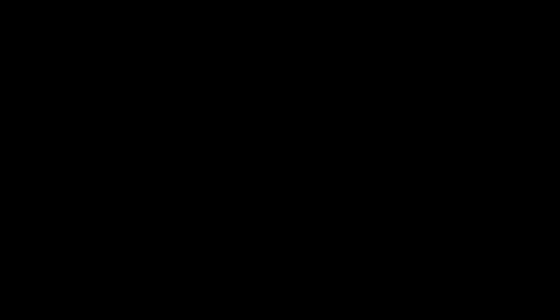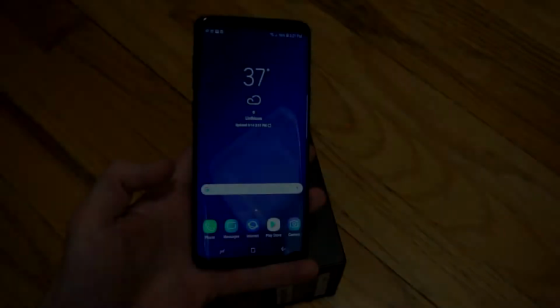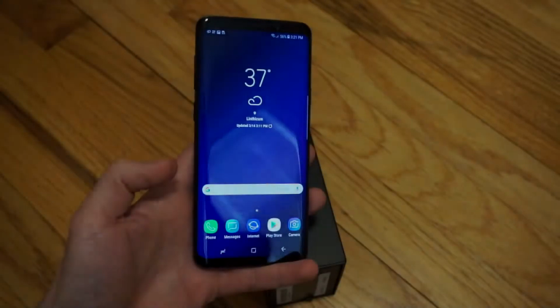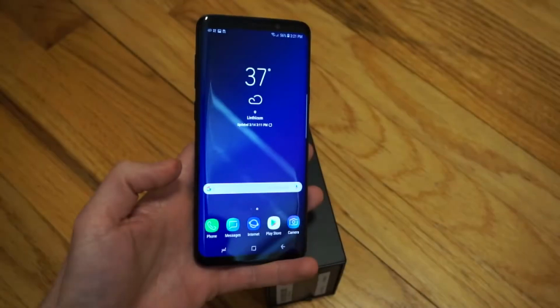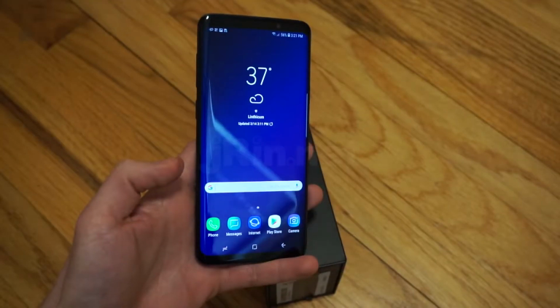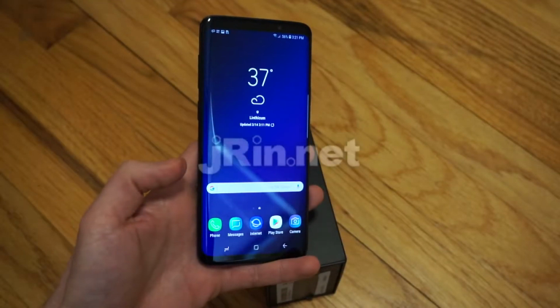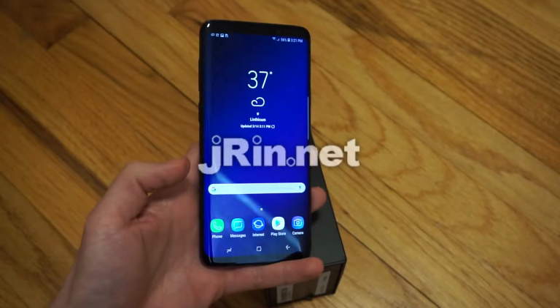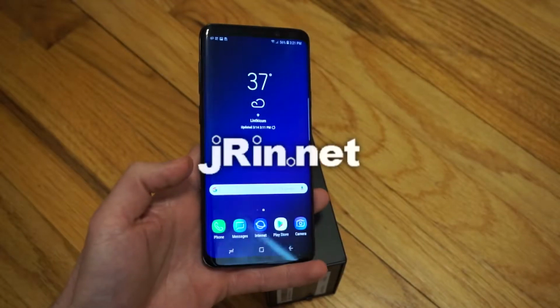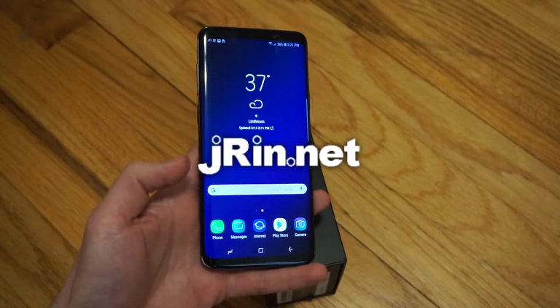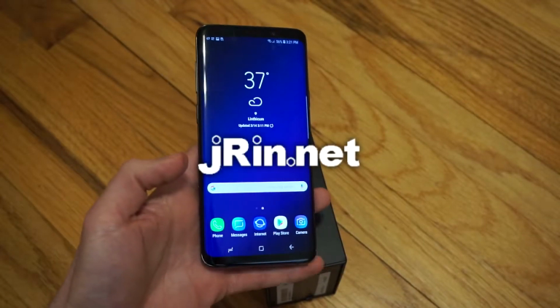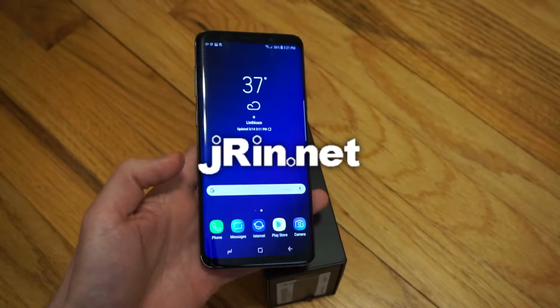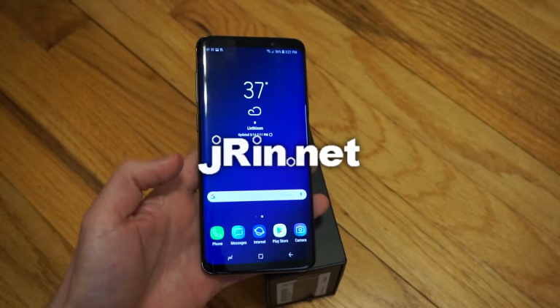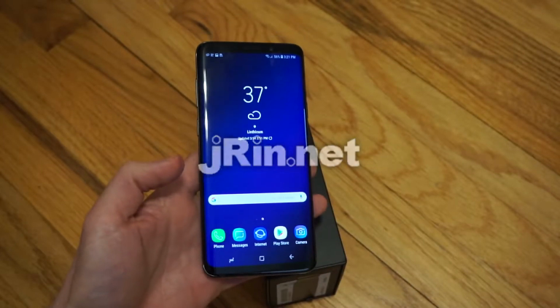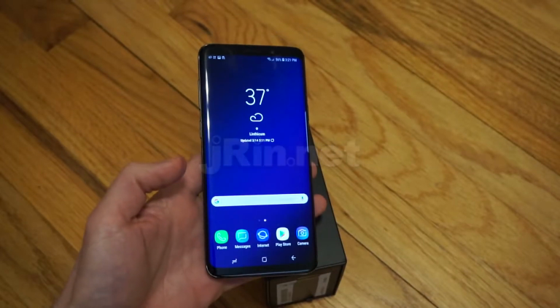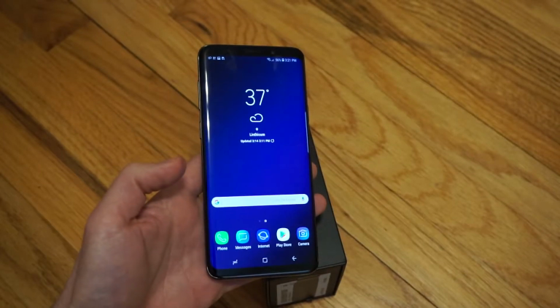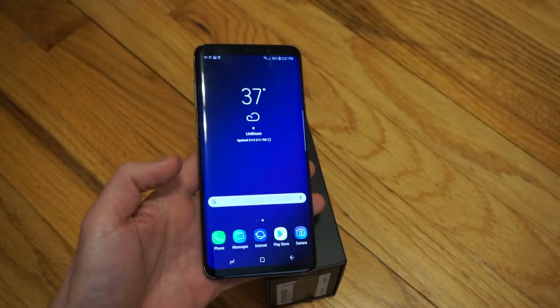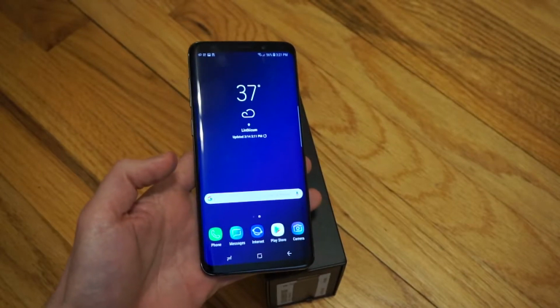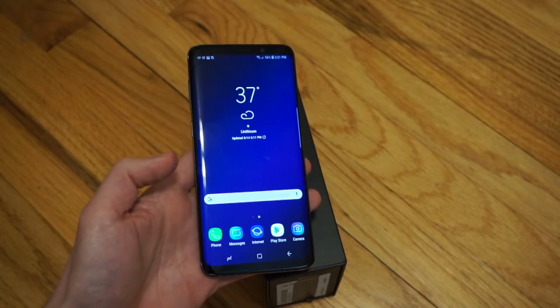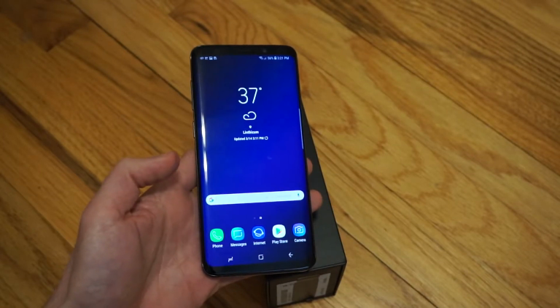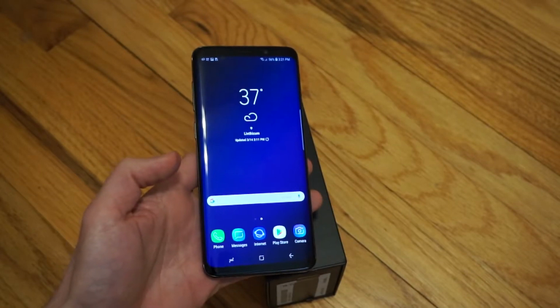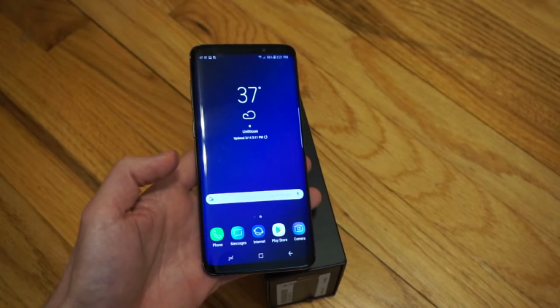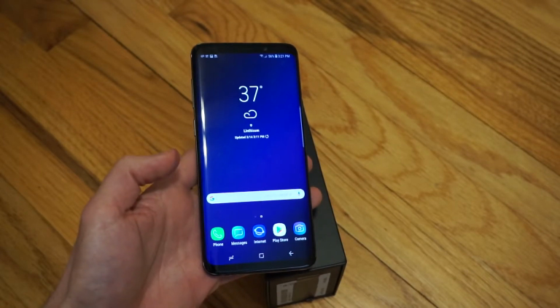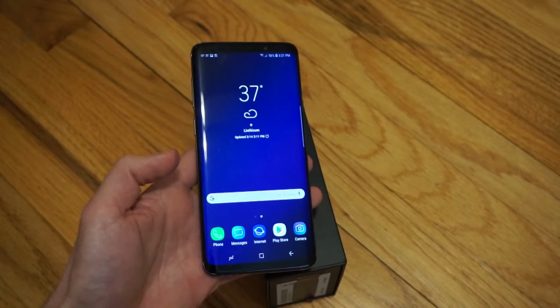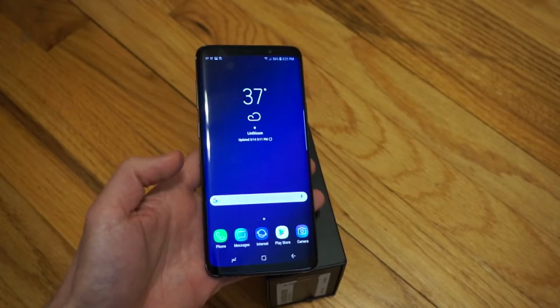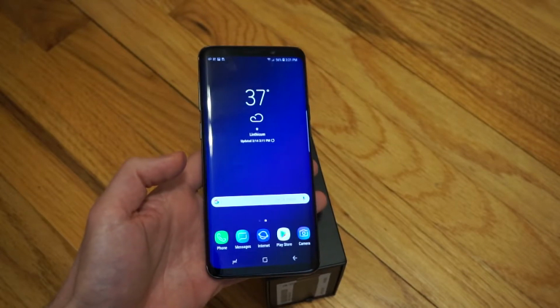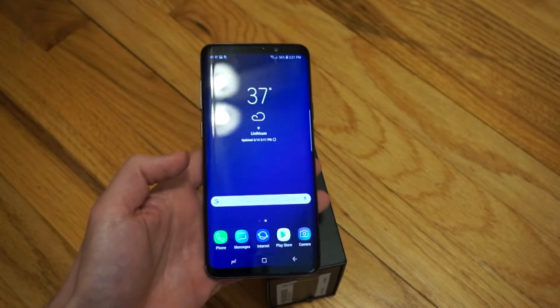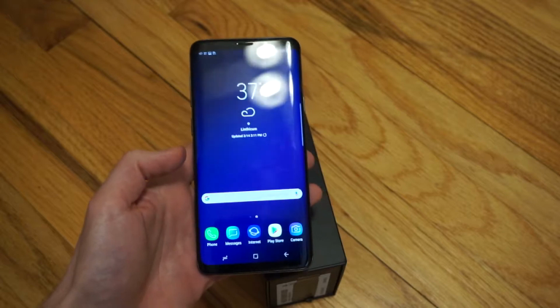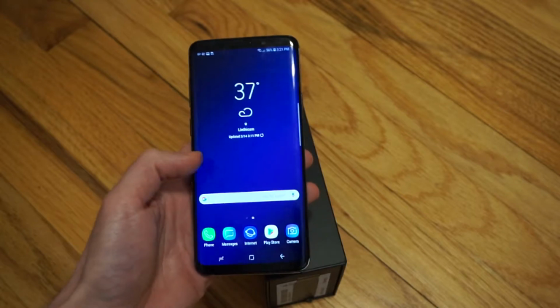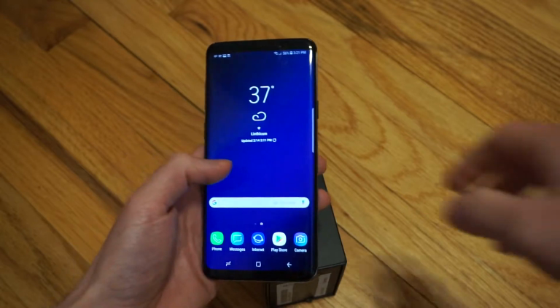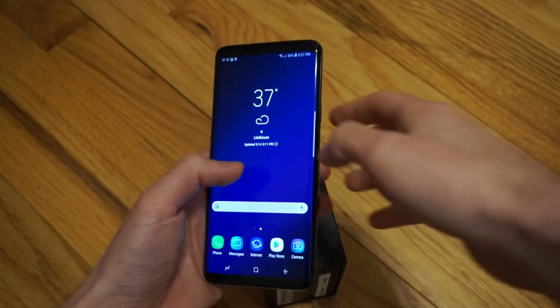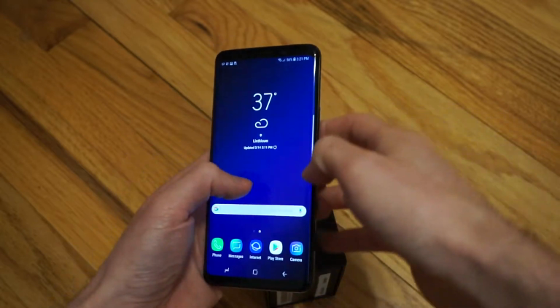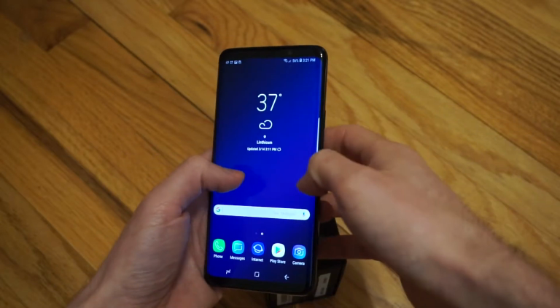Hi, this is James from Jaren.net. Today I want to show you how to take screenshots on the Galaxy S9 Plus or the S9.